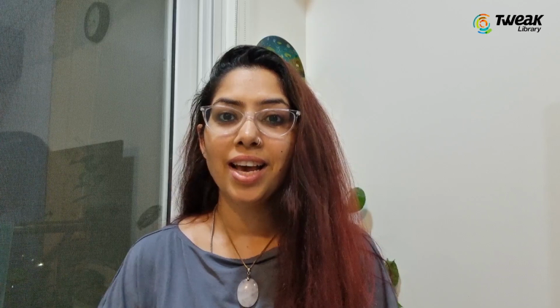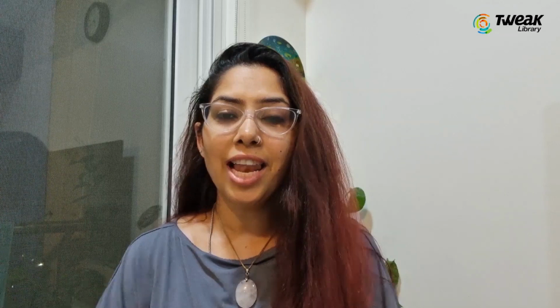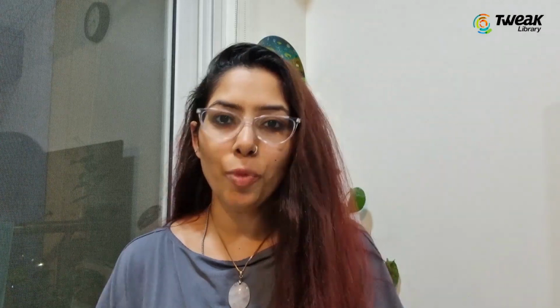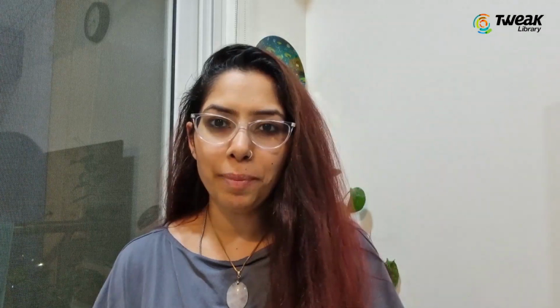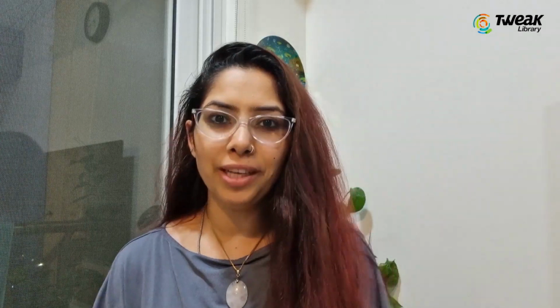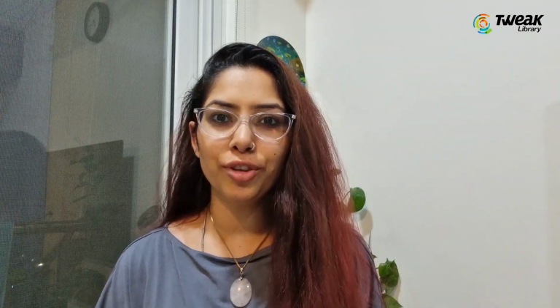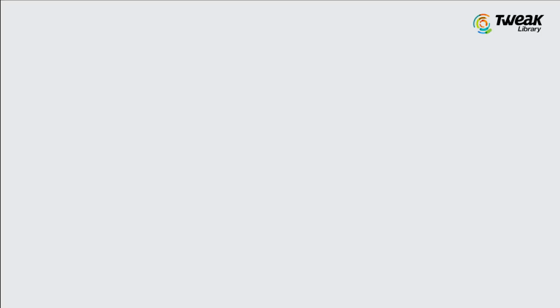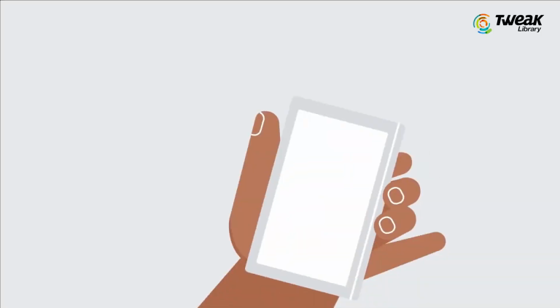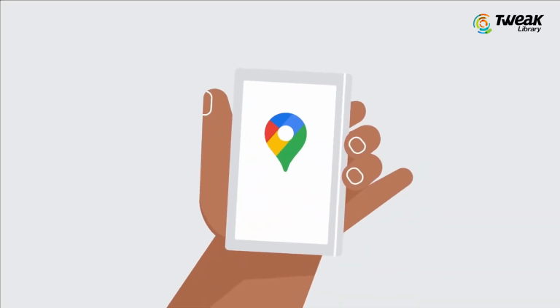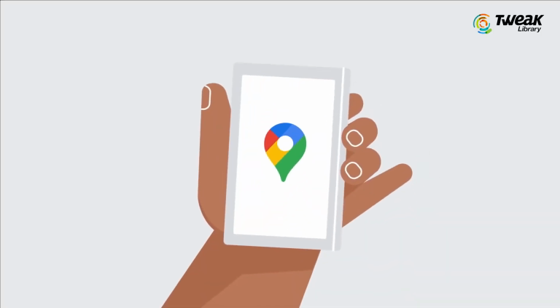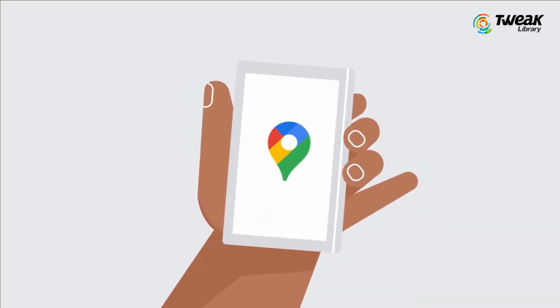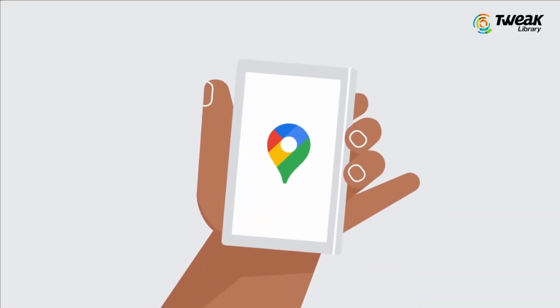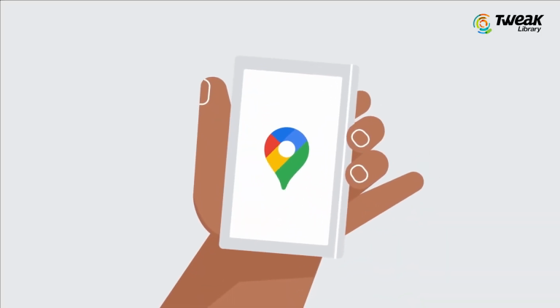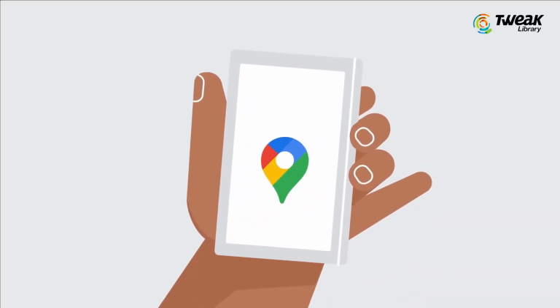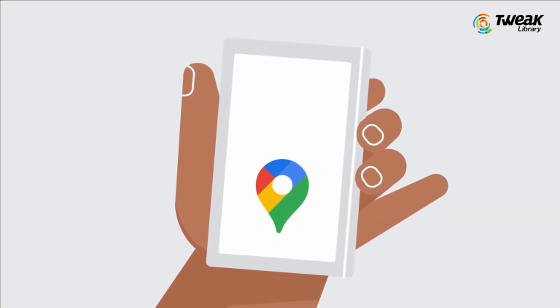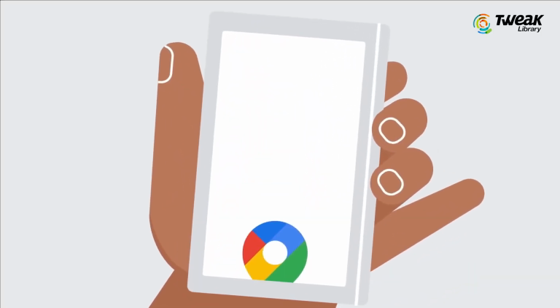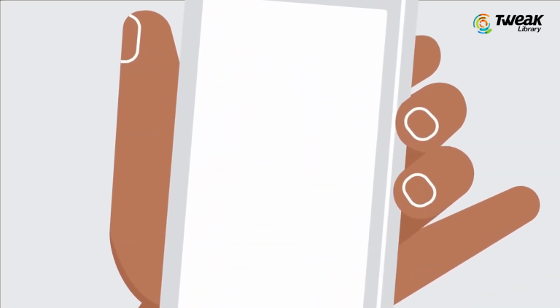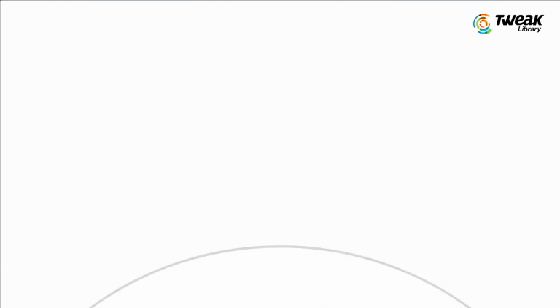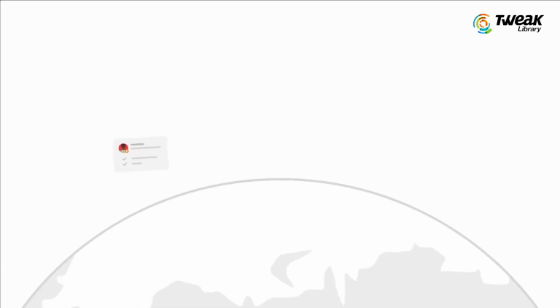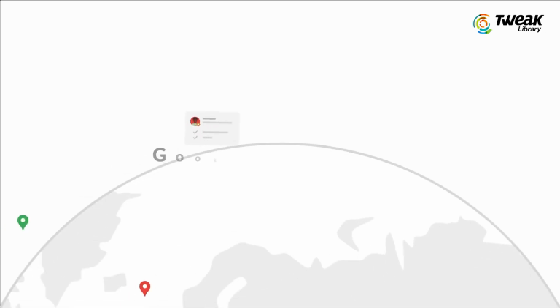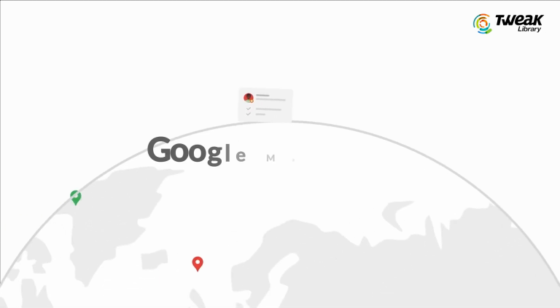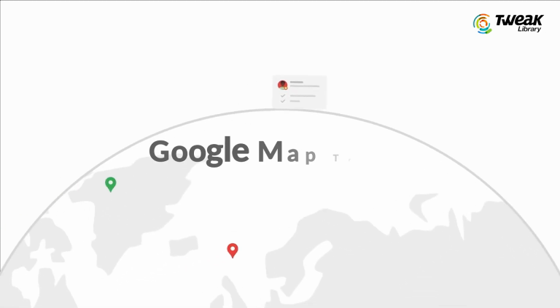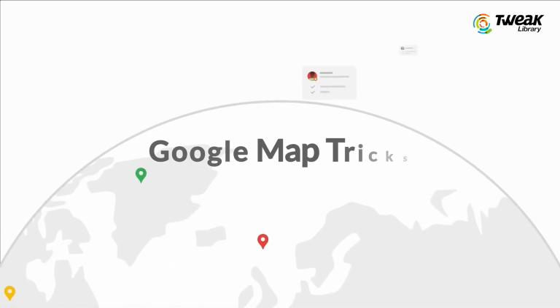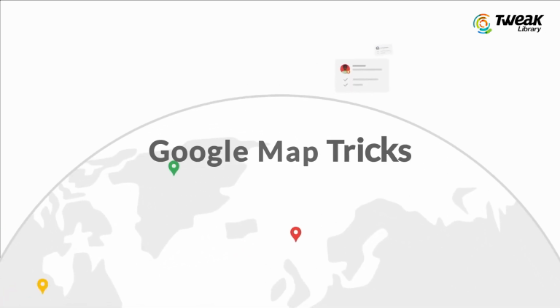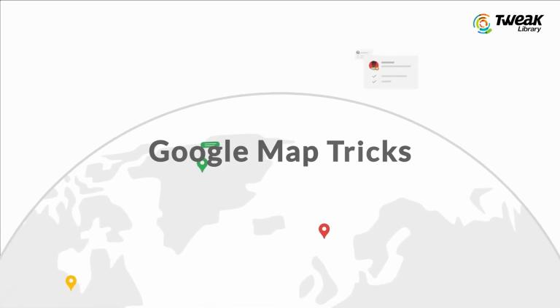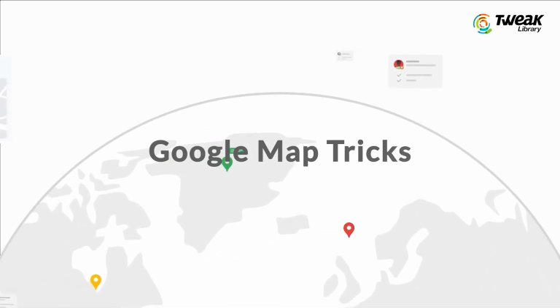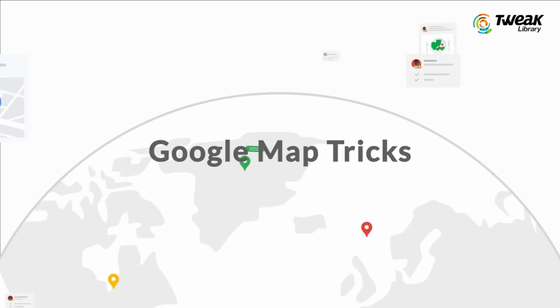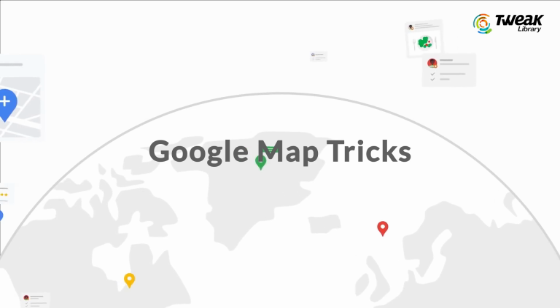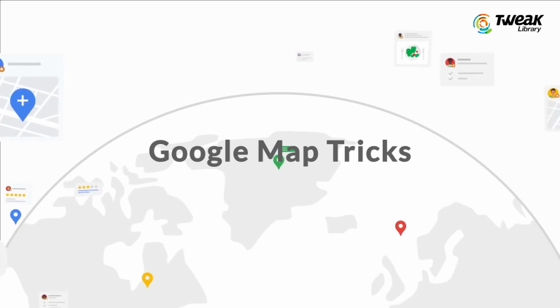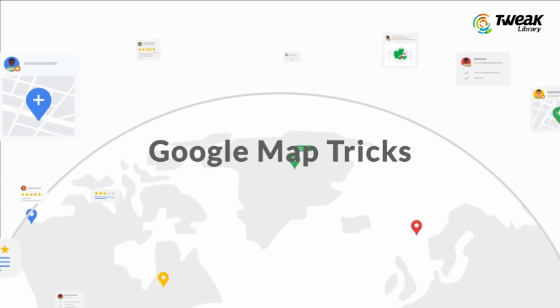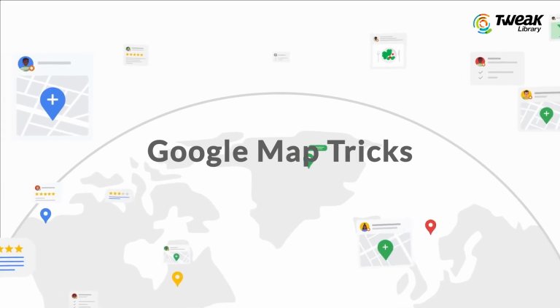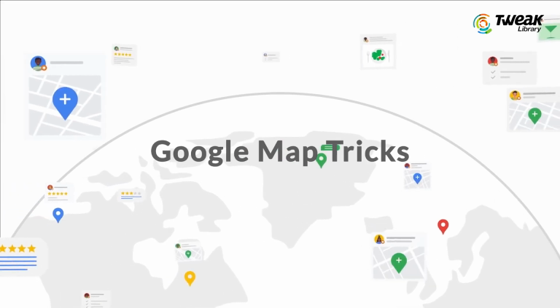Hello people, today I'm going to share some mind-blowing Google Maps tricks that can make your life easier.